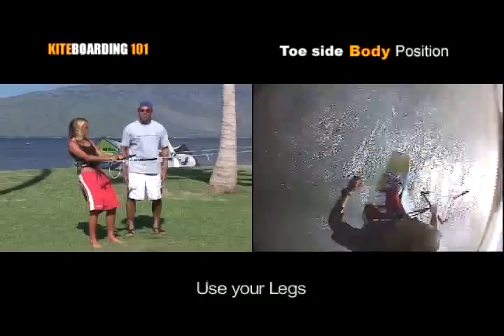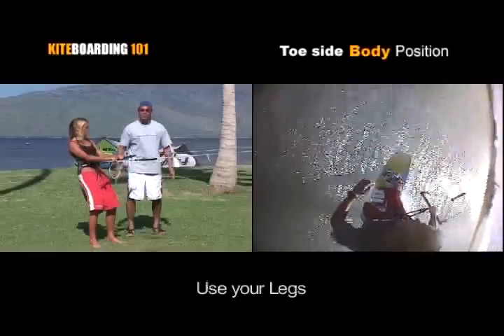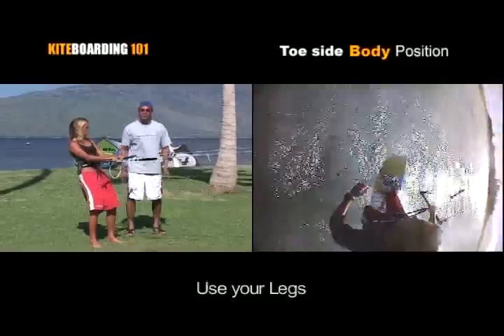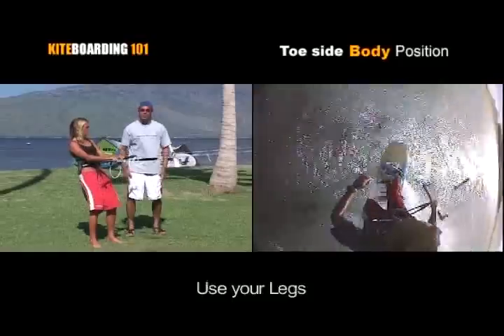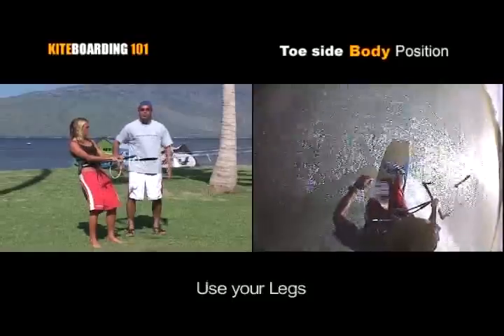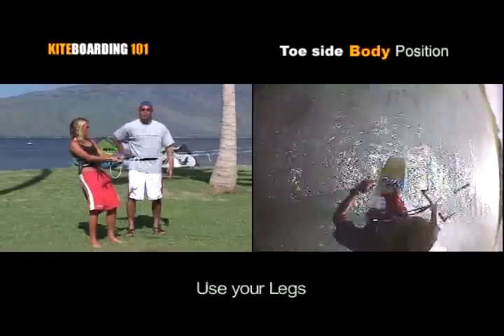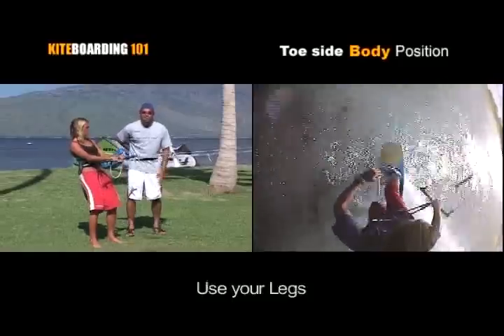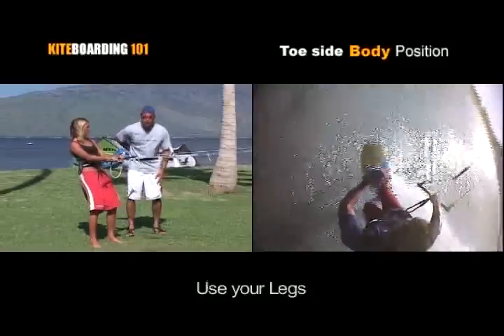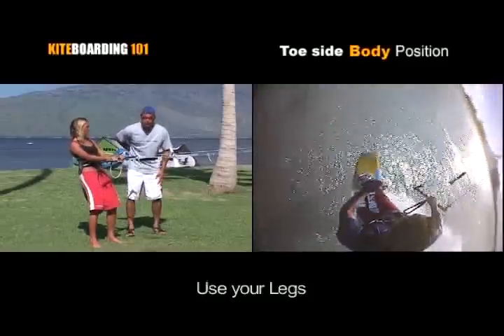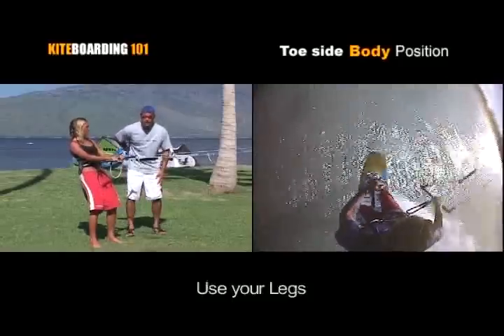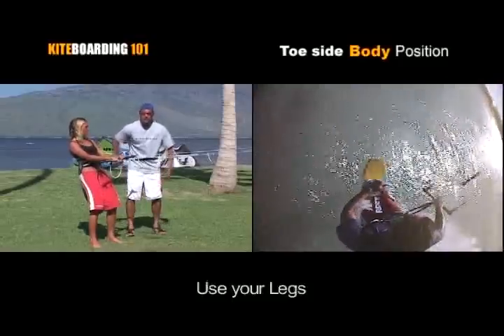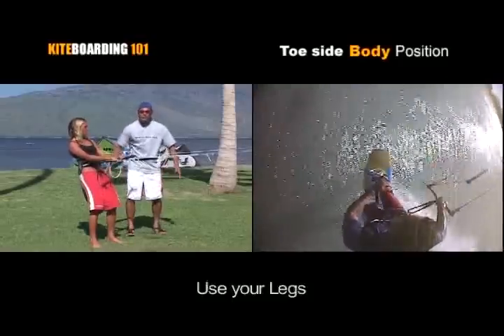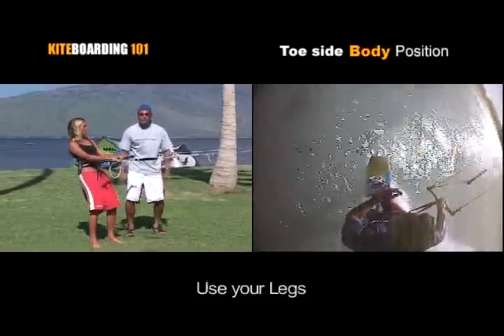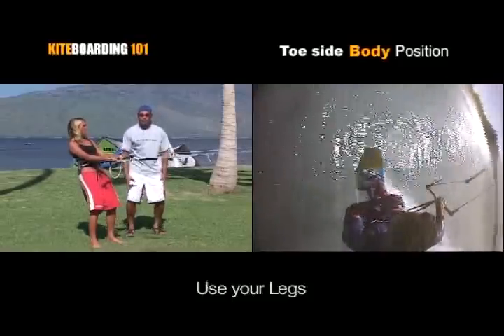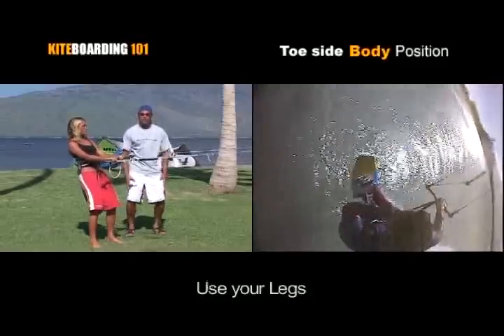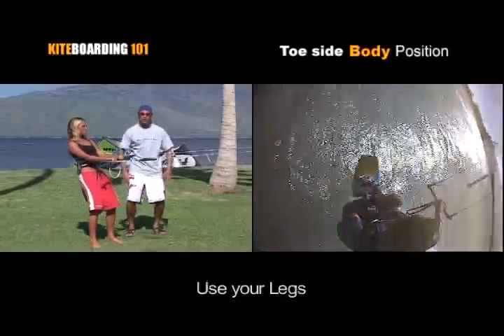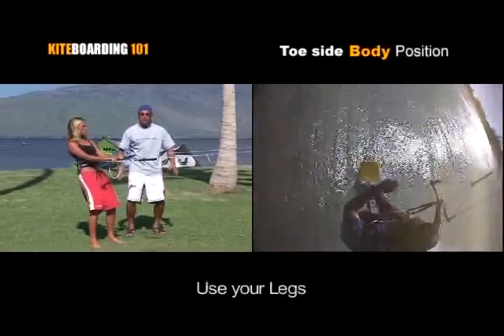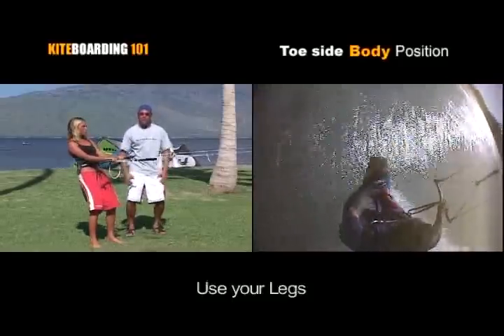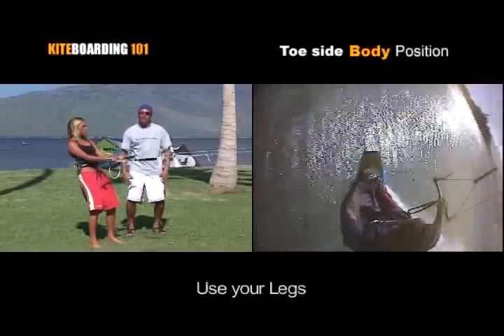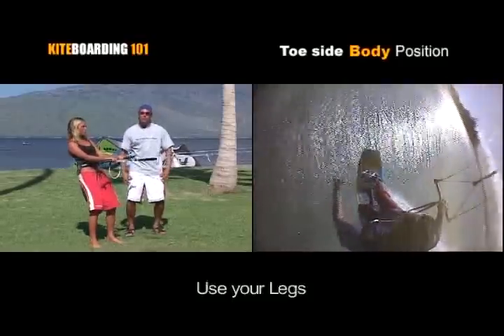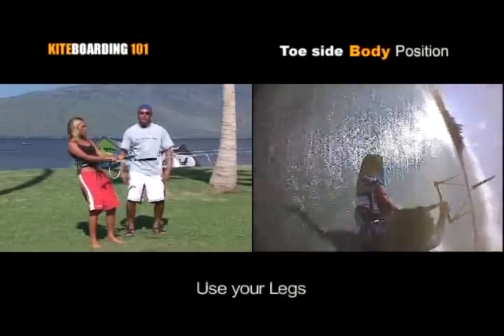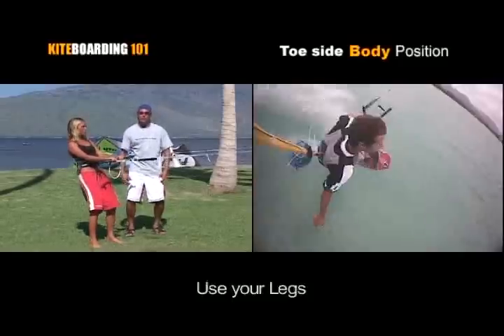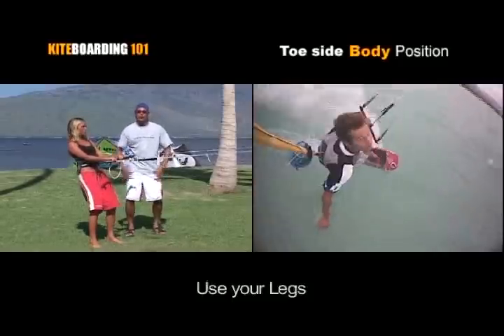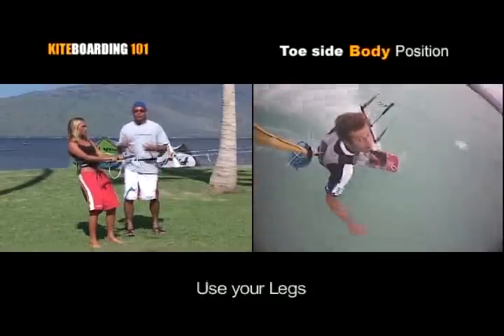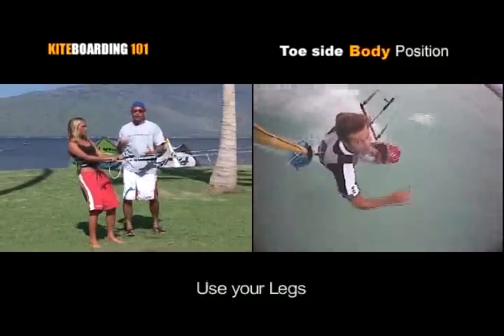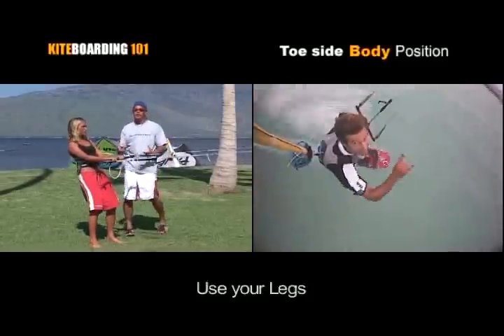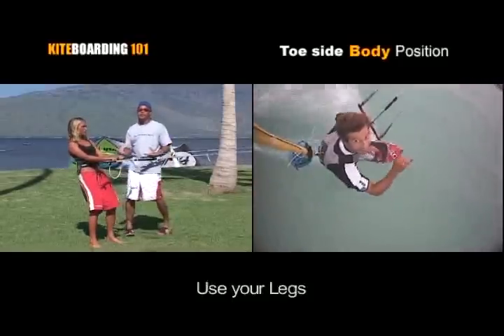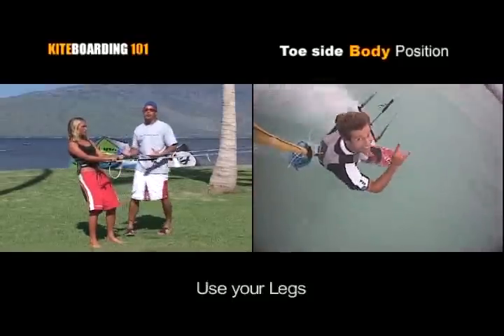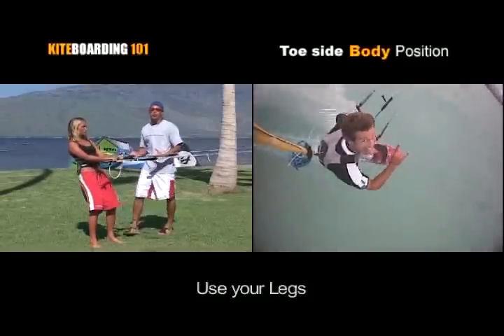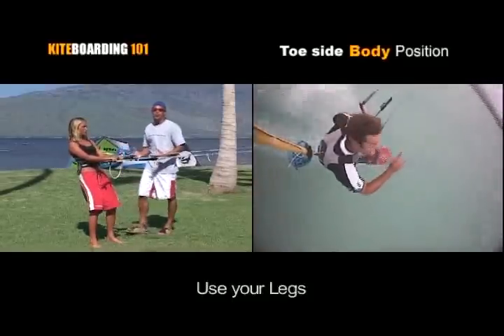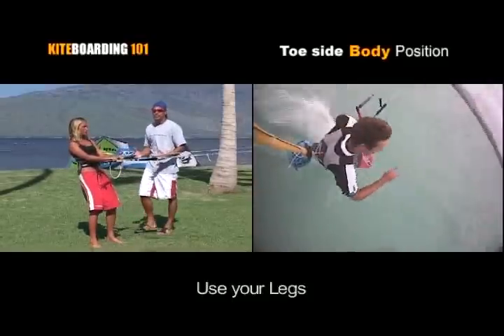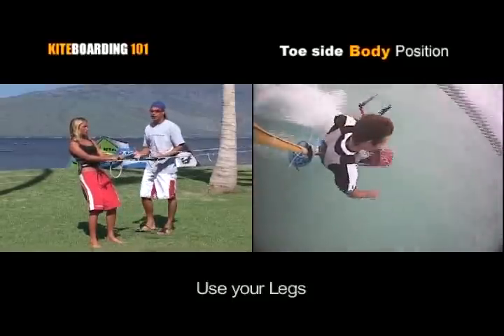These are important. Don't use your back, use your legs. Make them do all the work. They're the largest muscle group in the body.